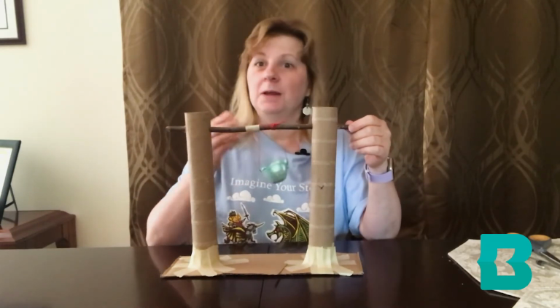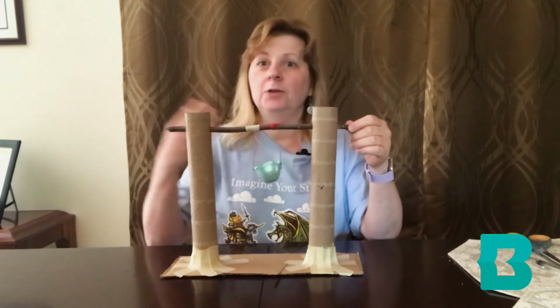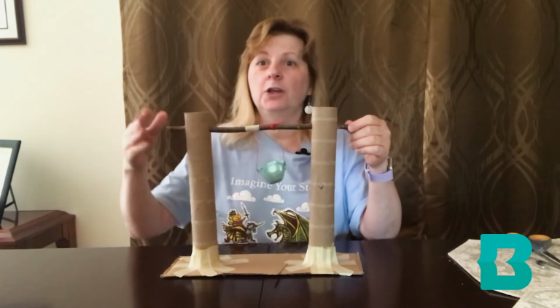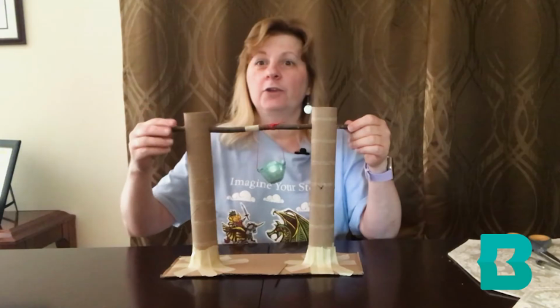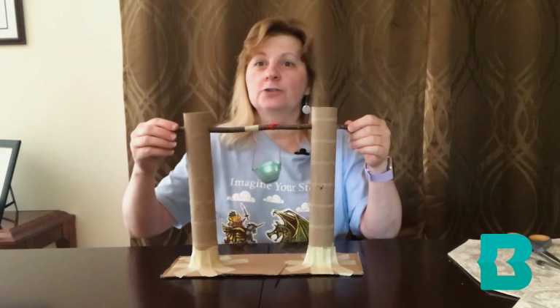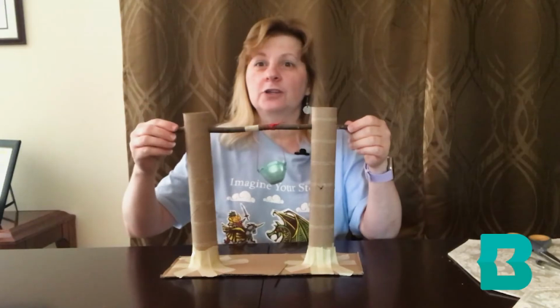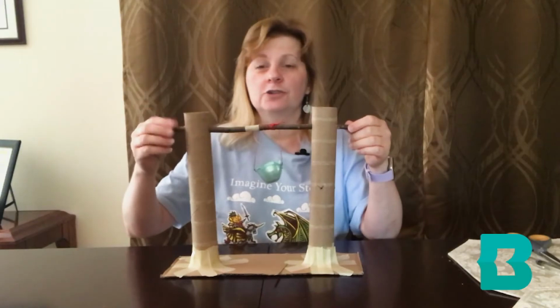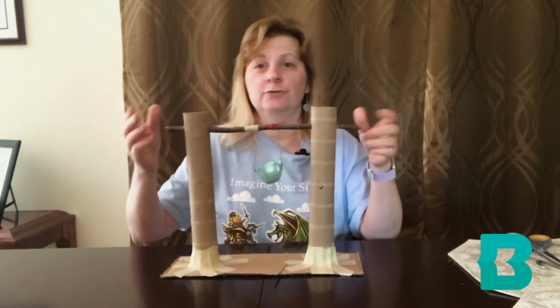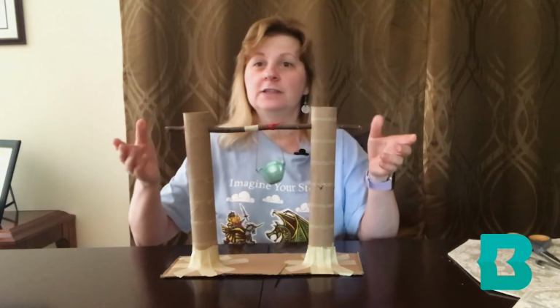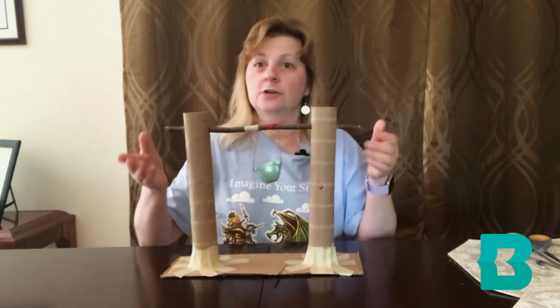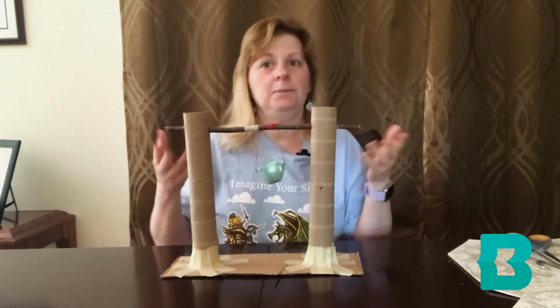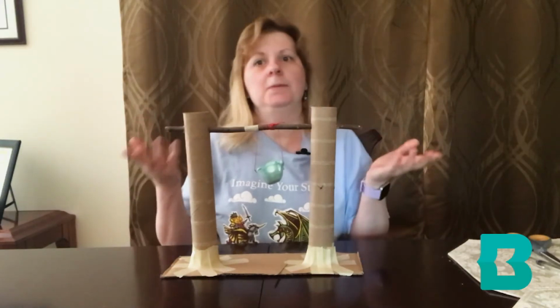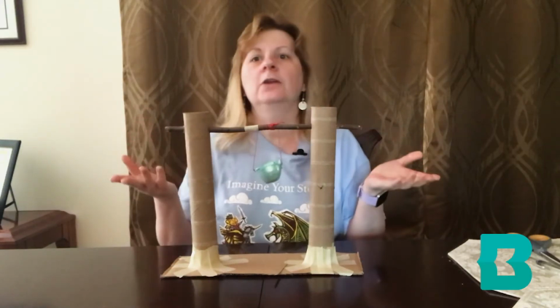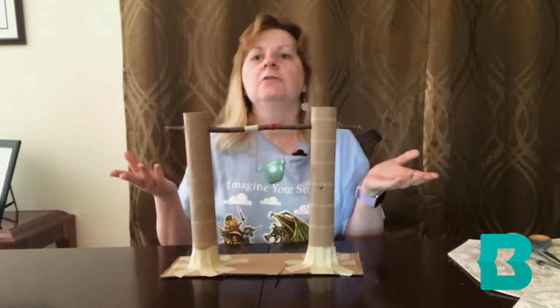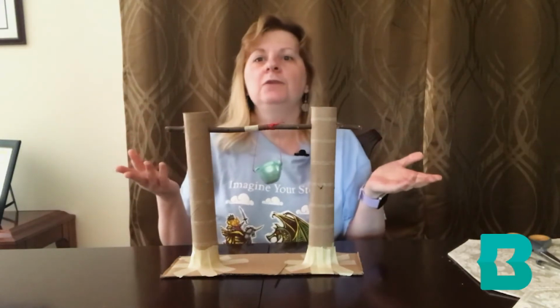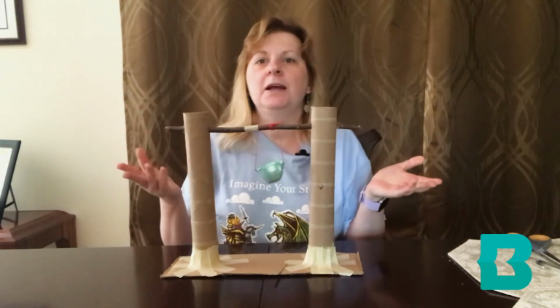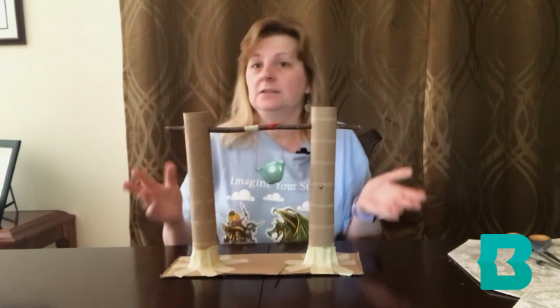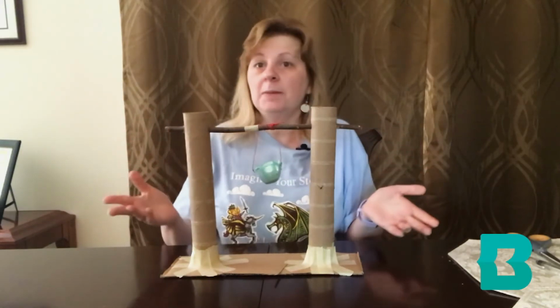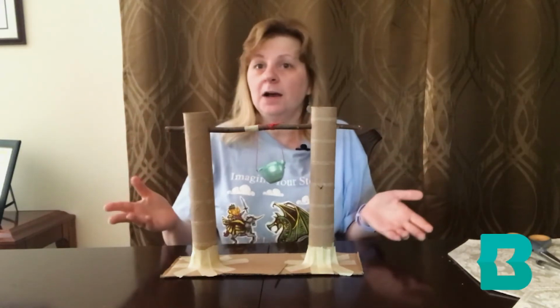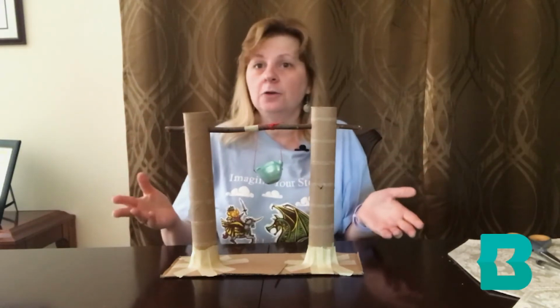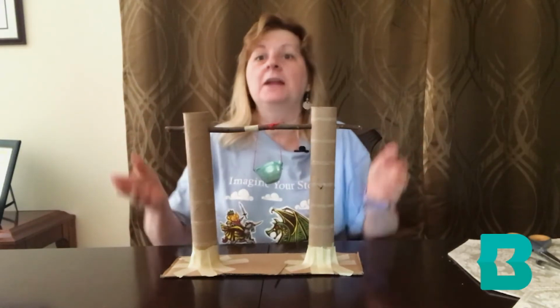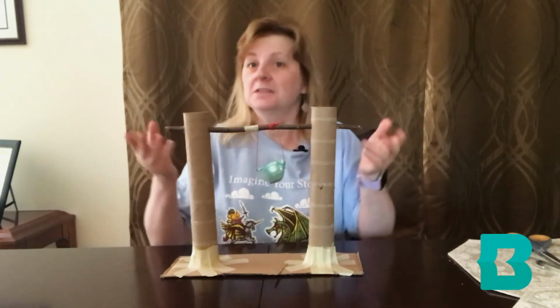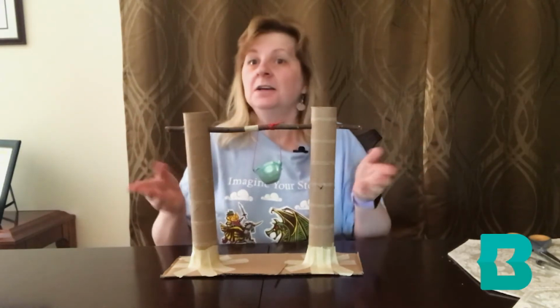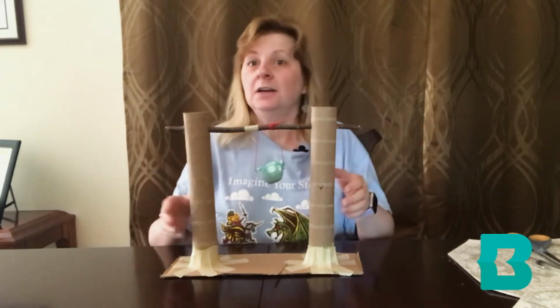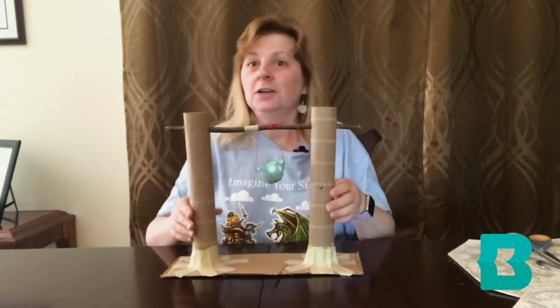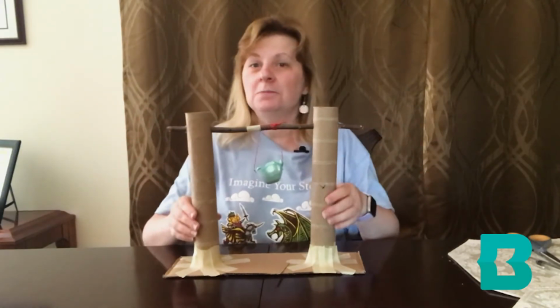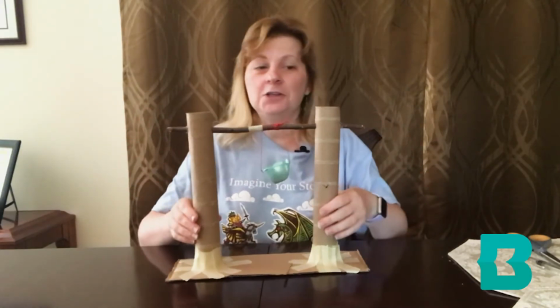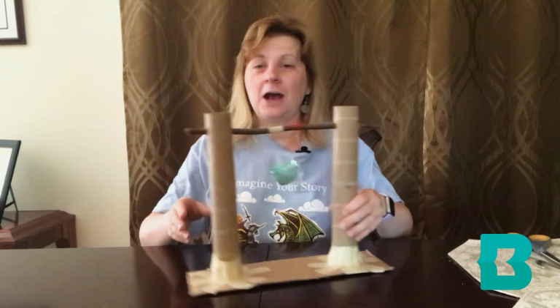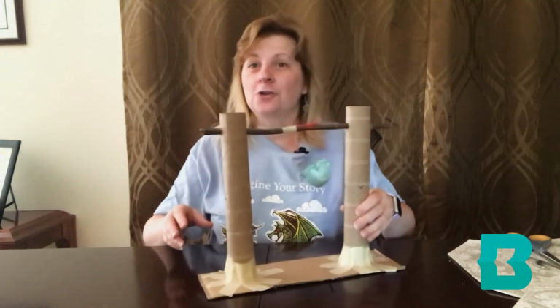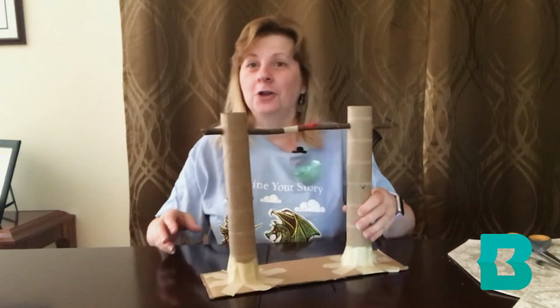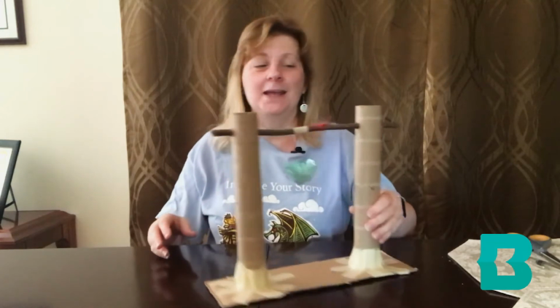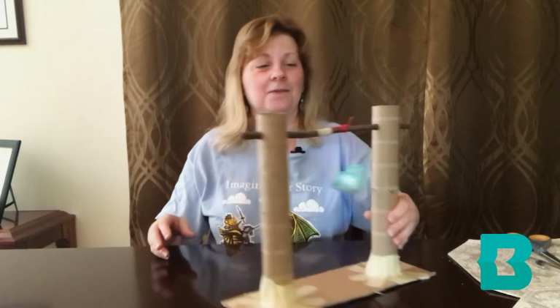Maybe if your structure is really sturdy, maybe you could lift 50 pennies, maybe a hundred pennies. It's up to you how strong you make it.